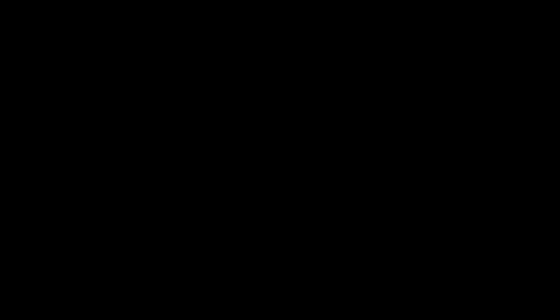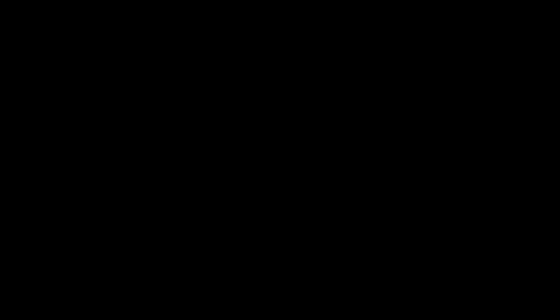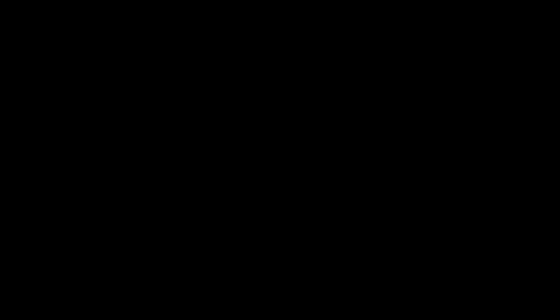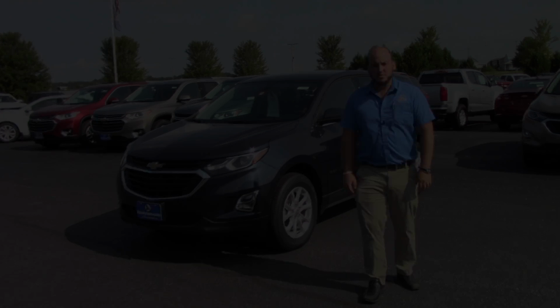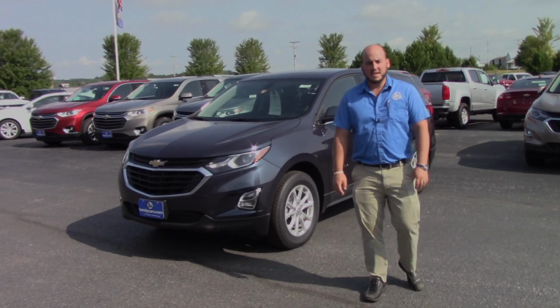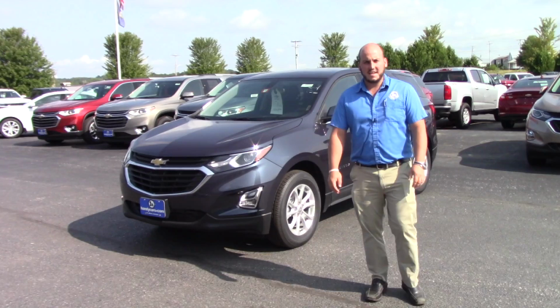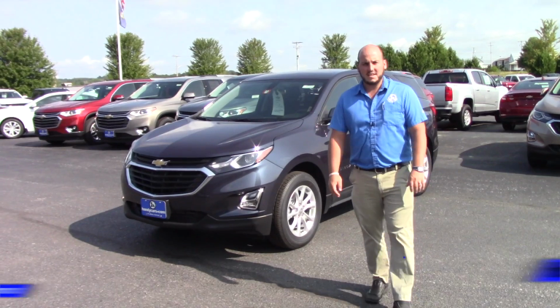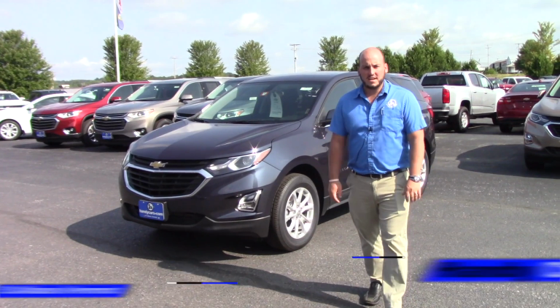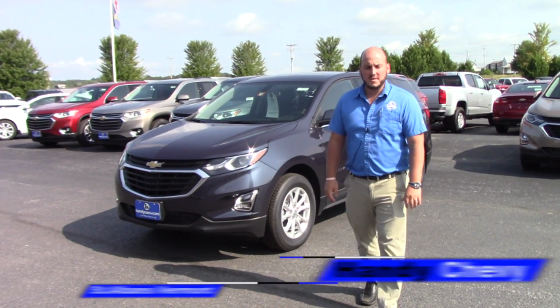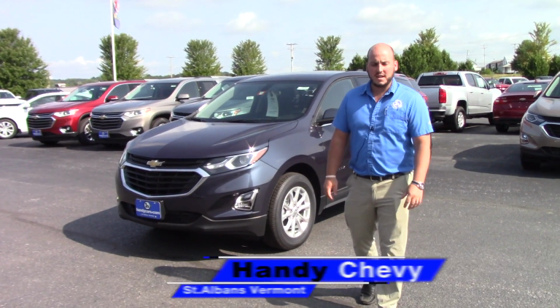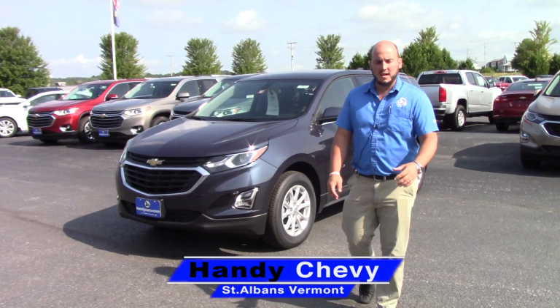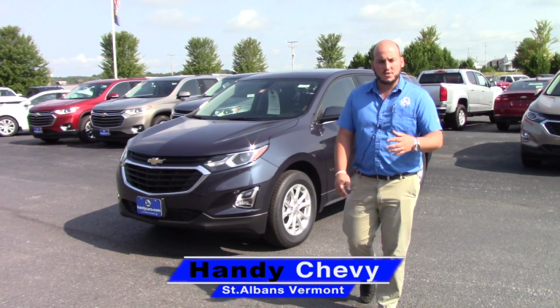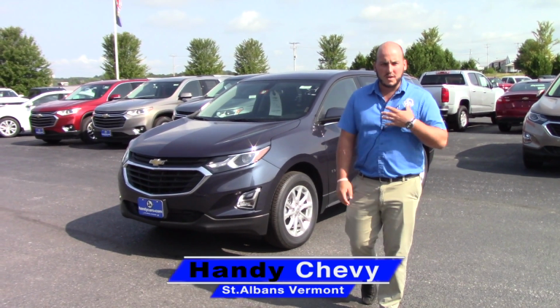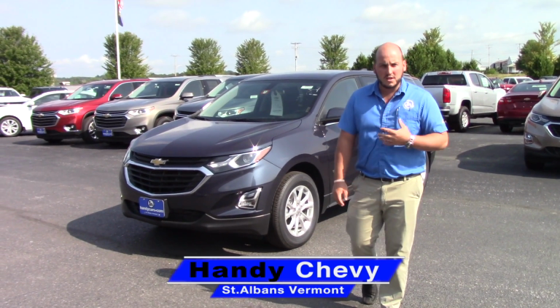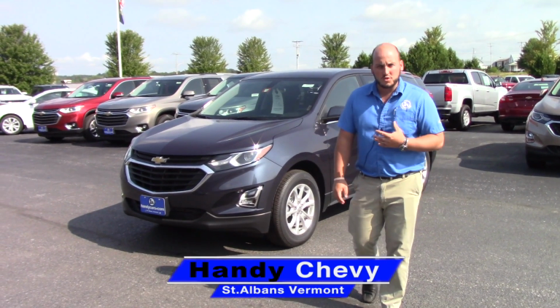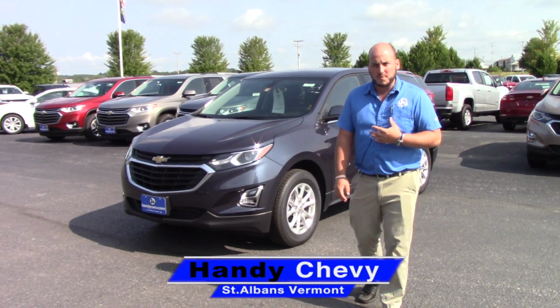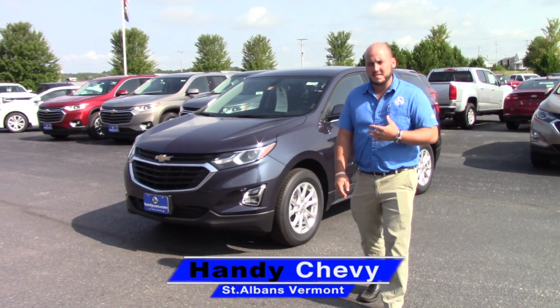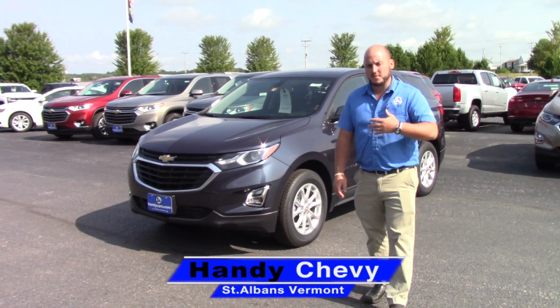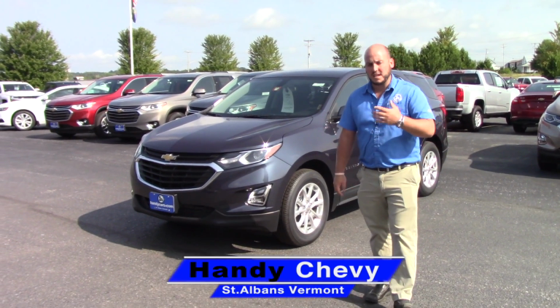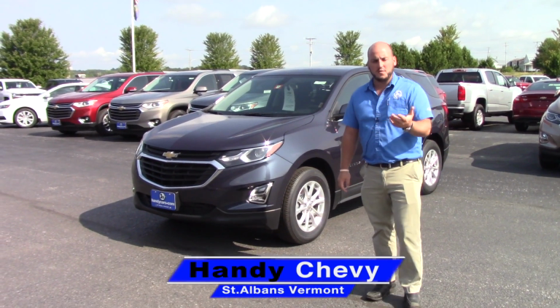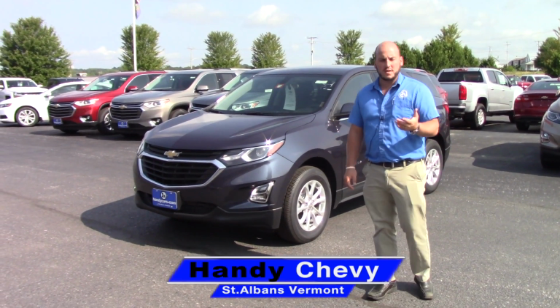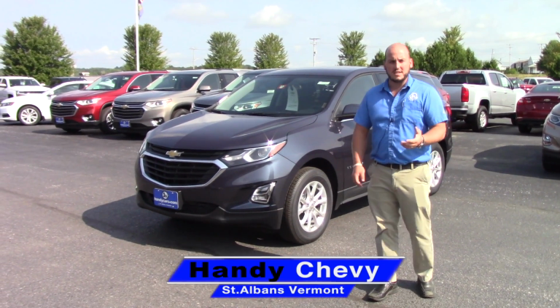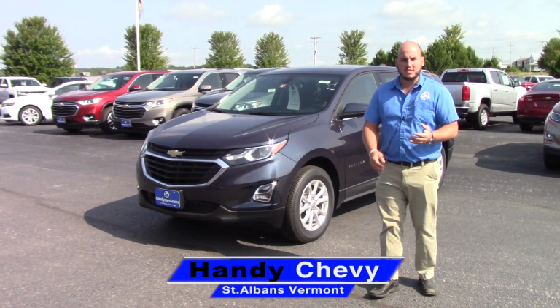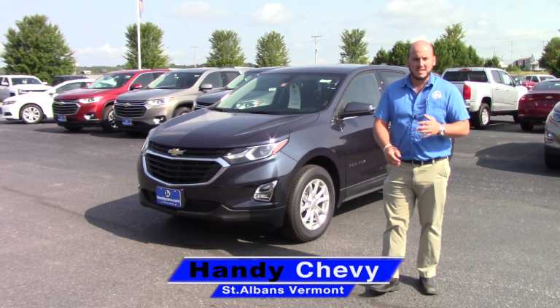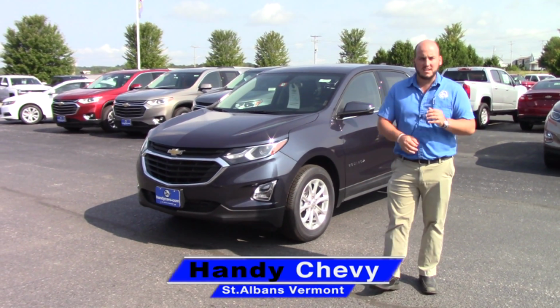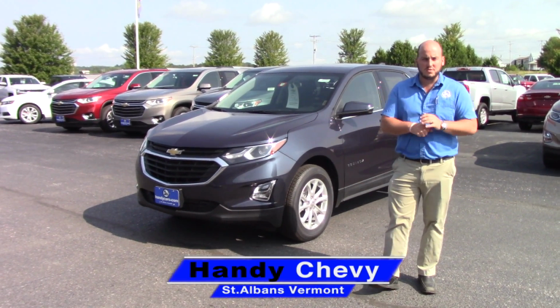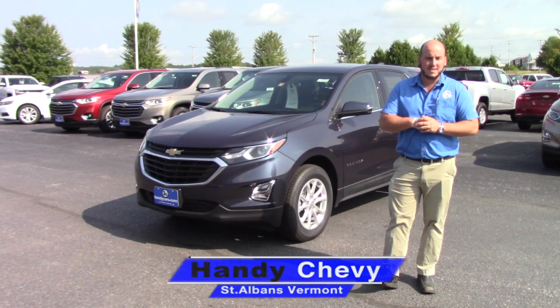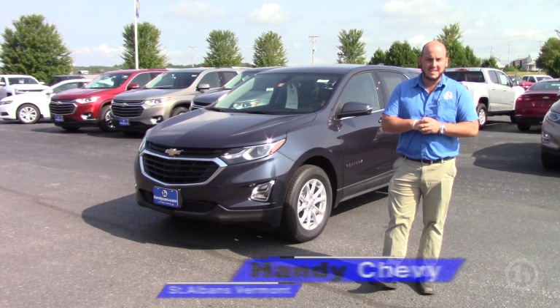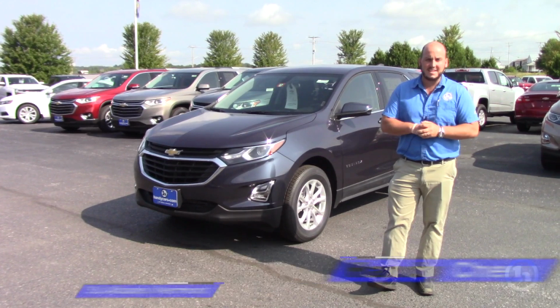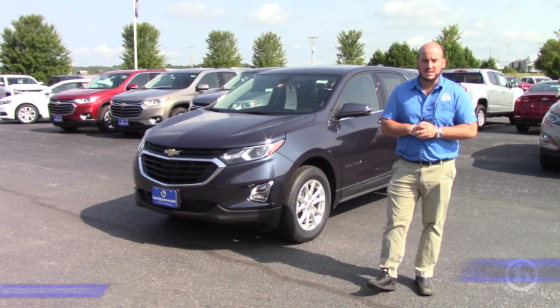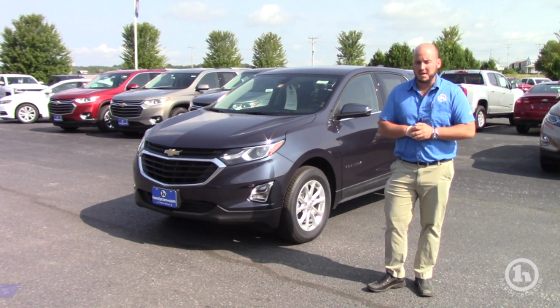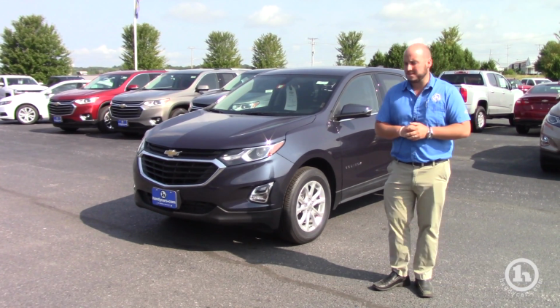Hey Sue, Seth at the Handy Chevy. I just want to introduce myself. Thank you for your interest in a new 2018 Equinox.